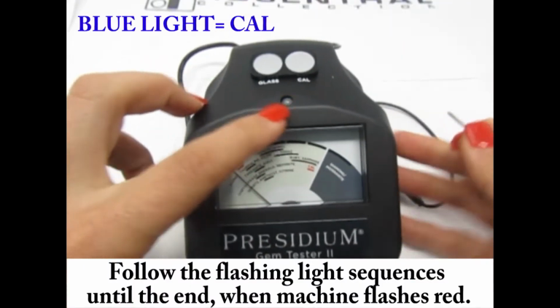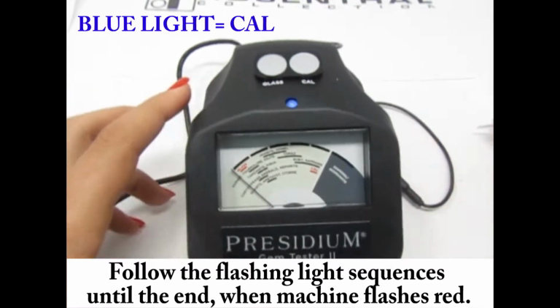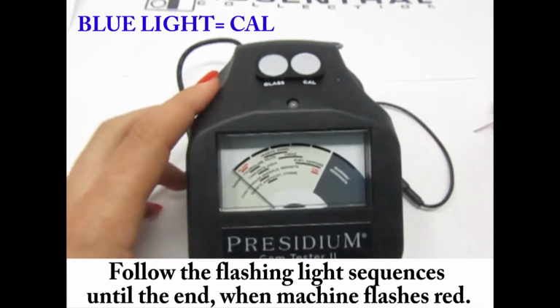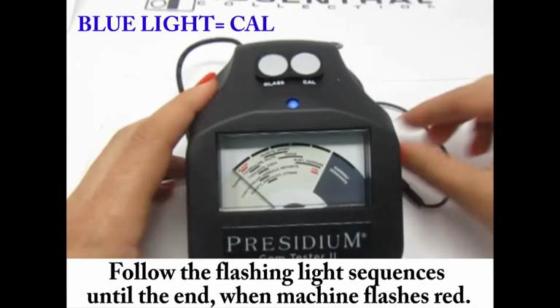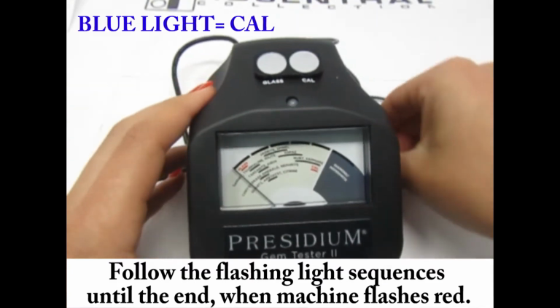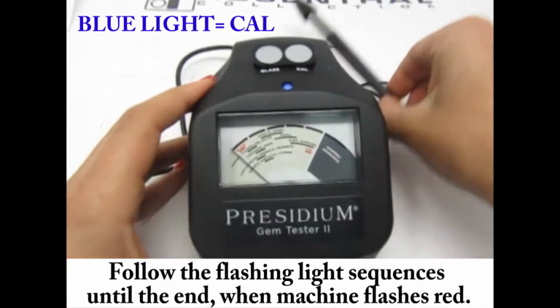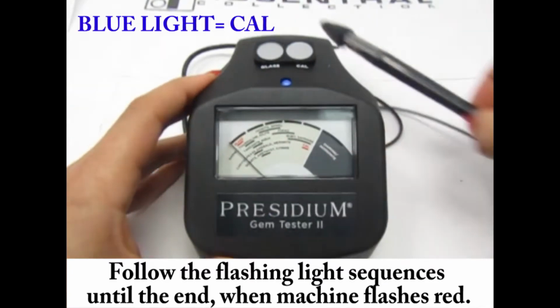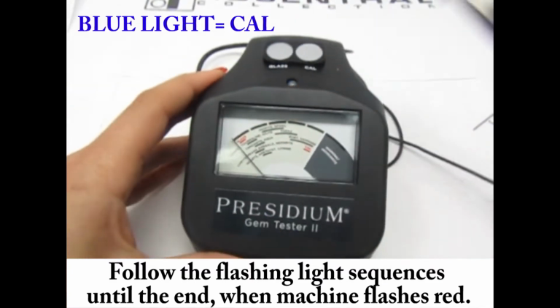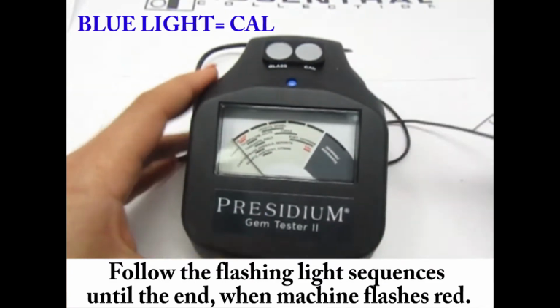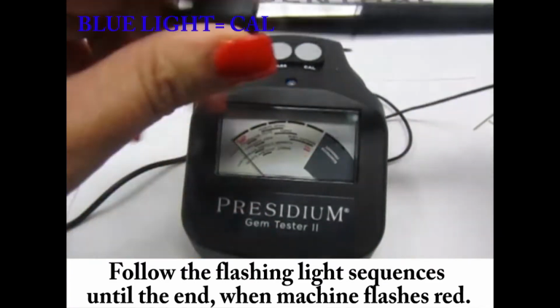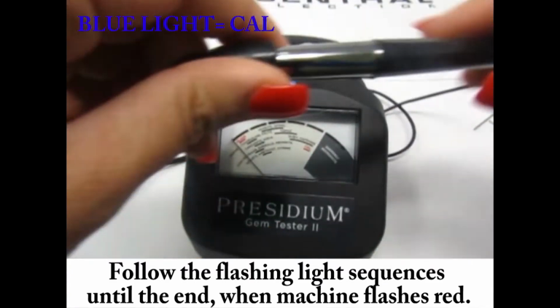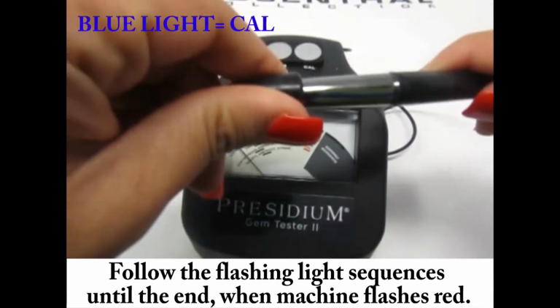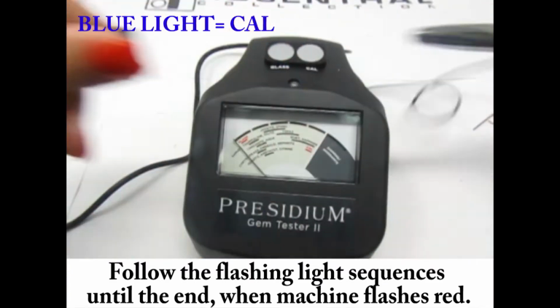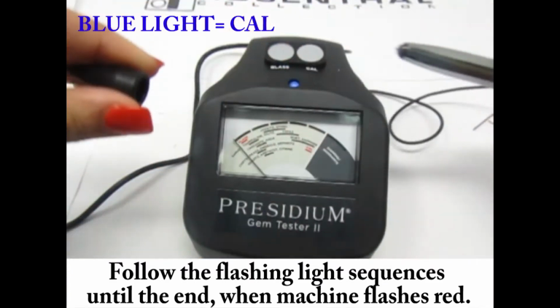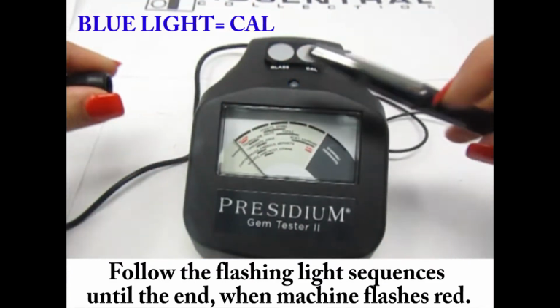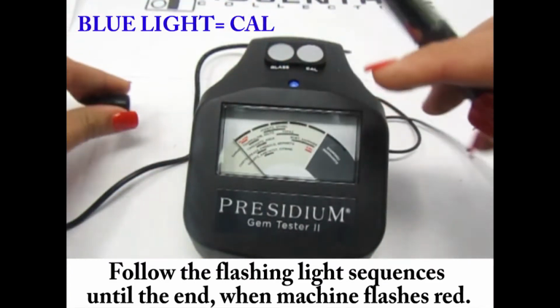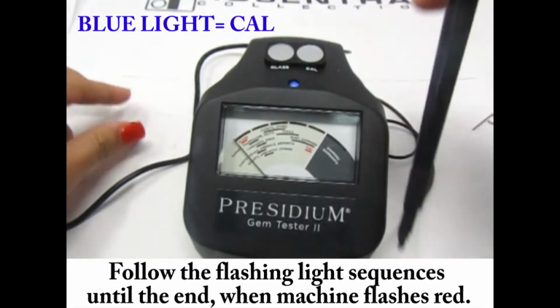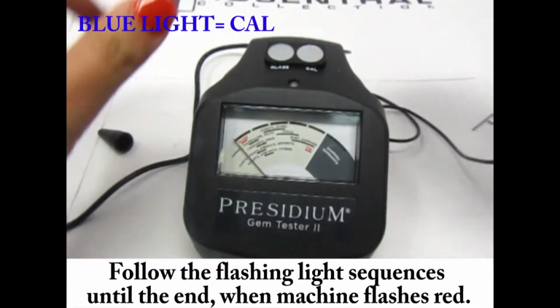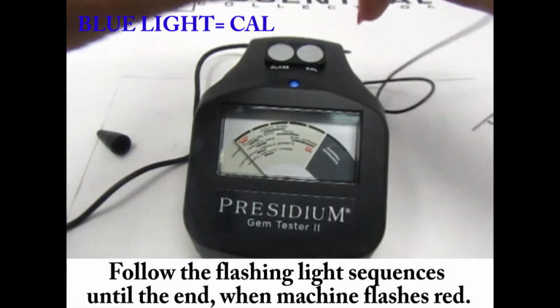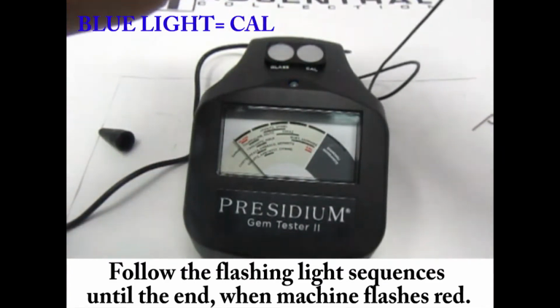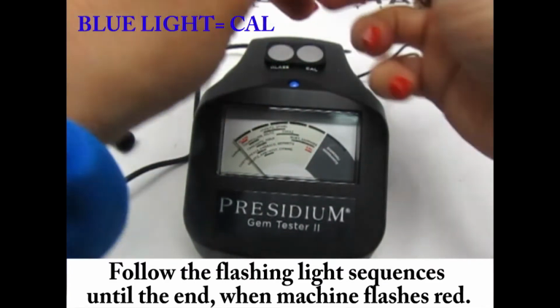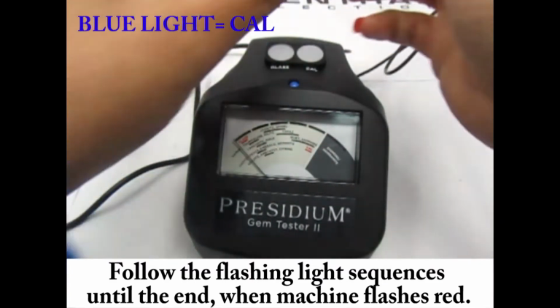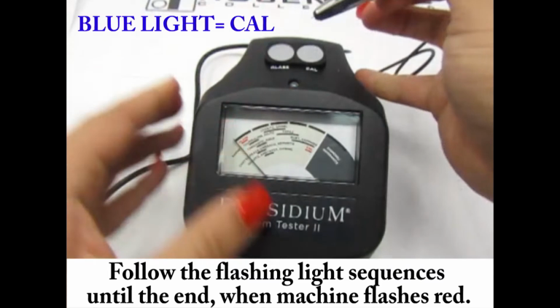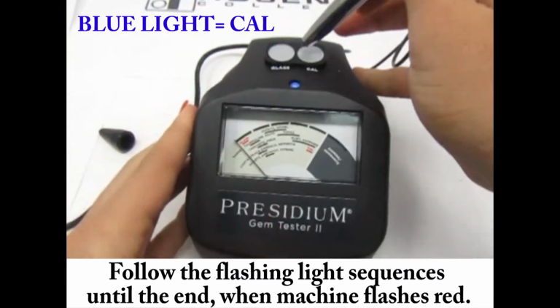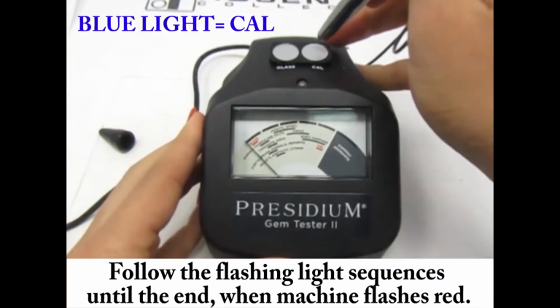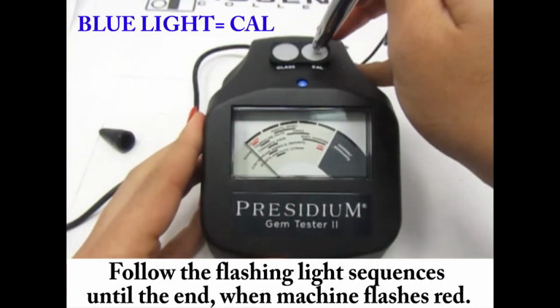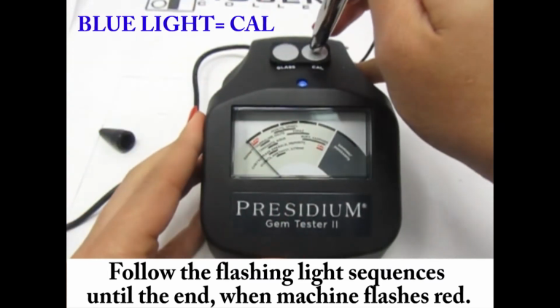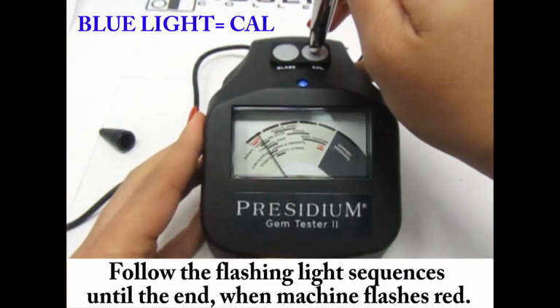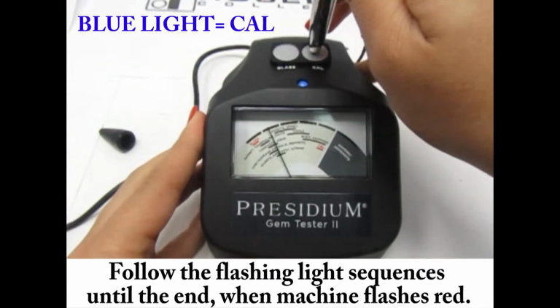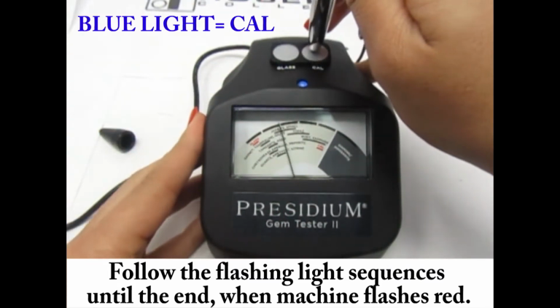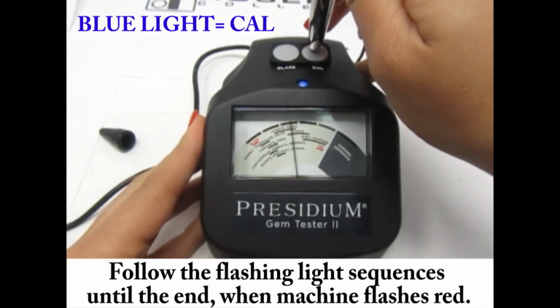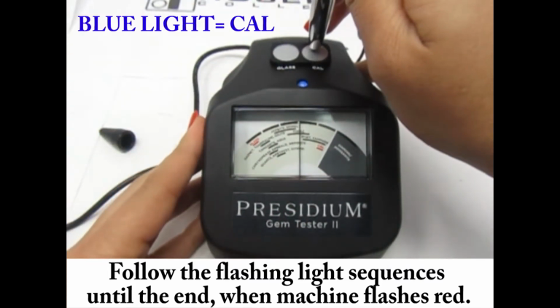Press your pen against the indicated disc. Make sure your pen is completely depressed against the disc until you hear two beeps.